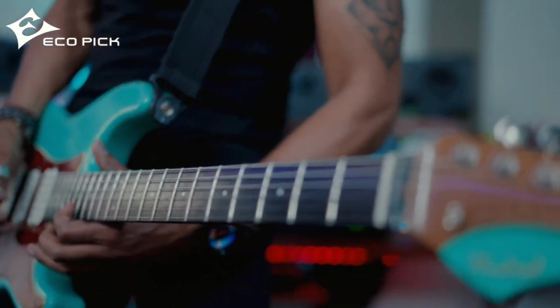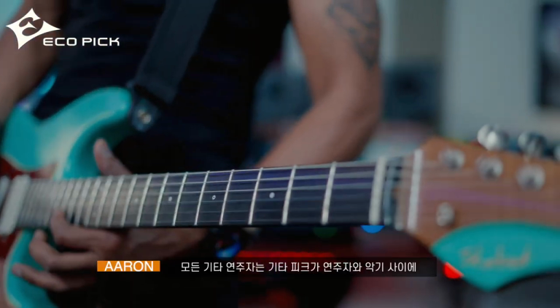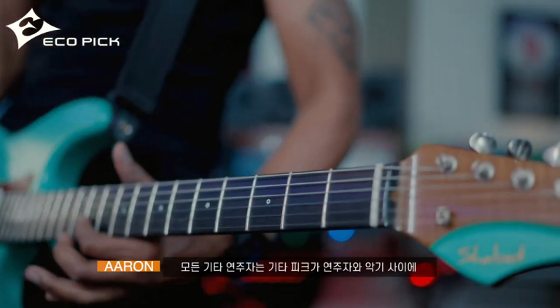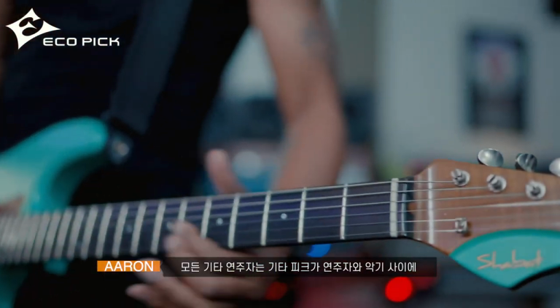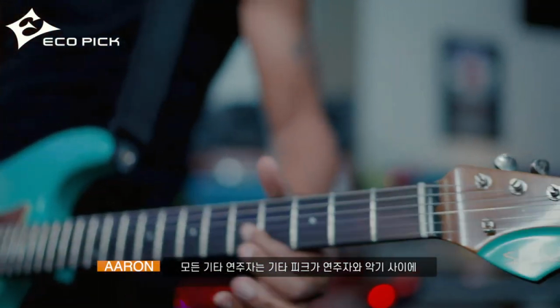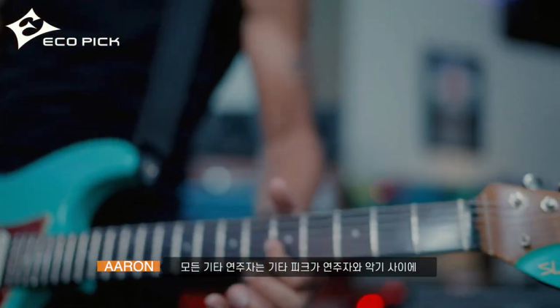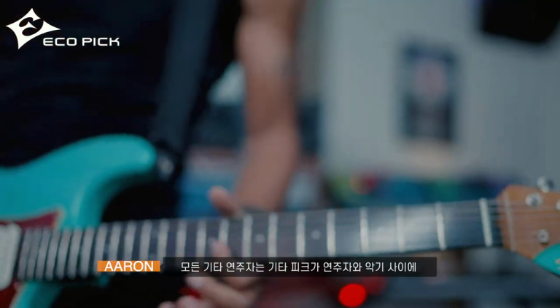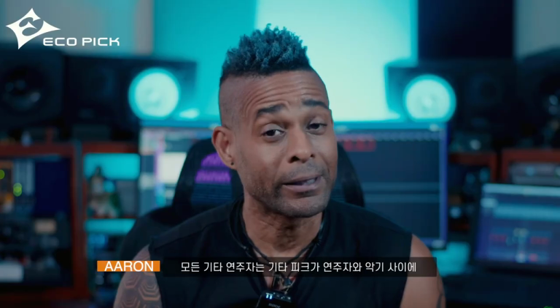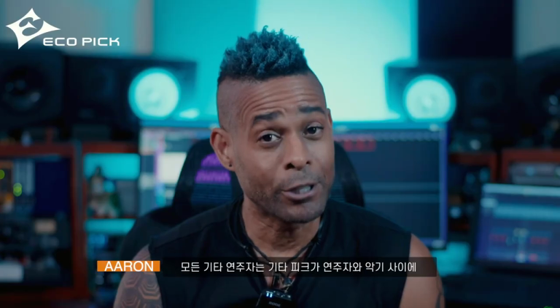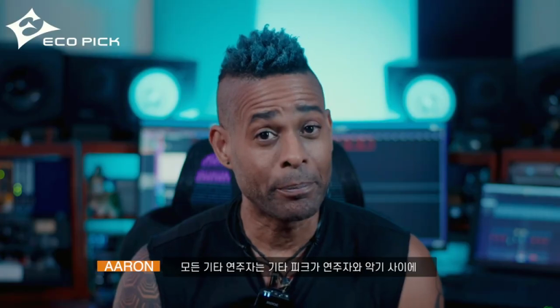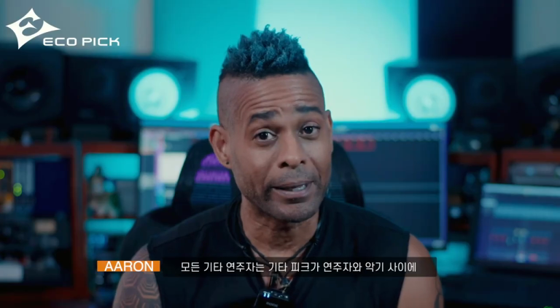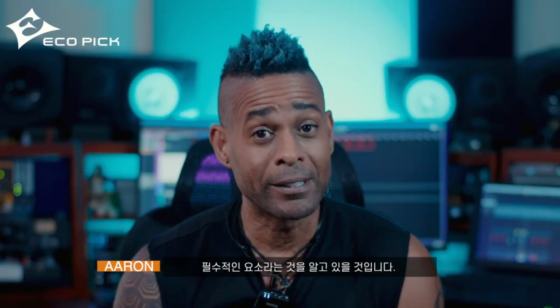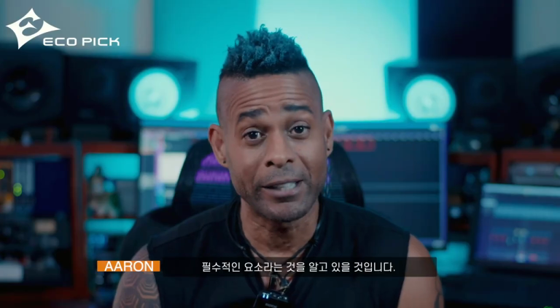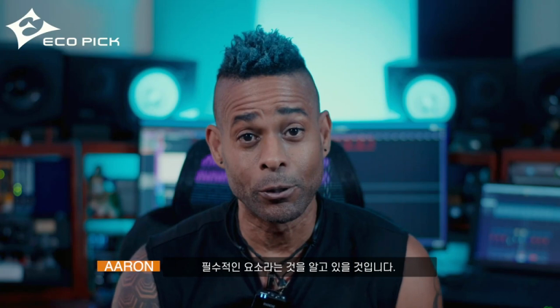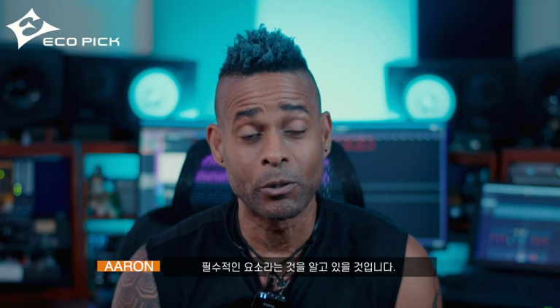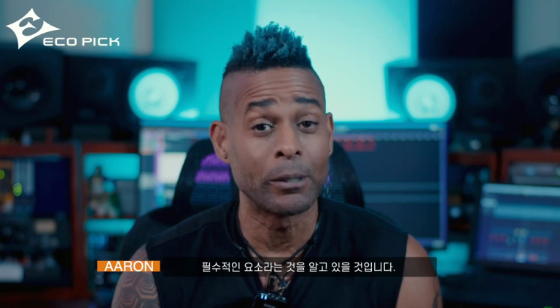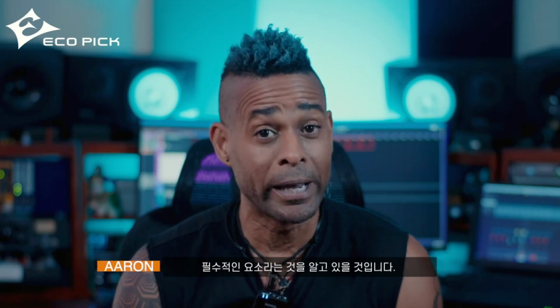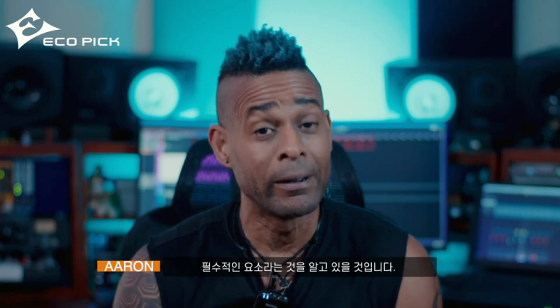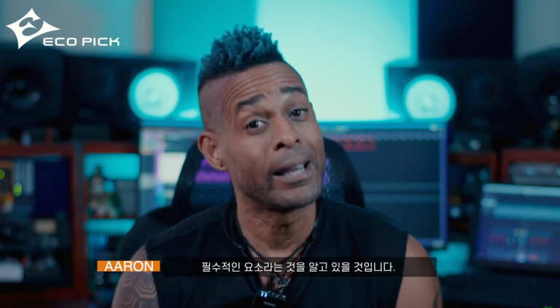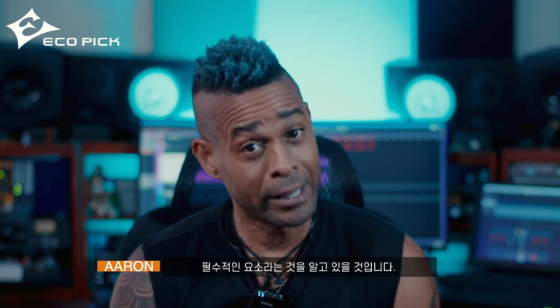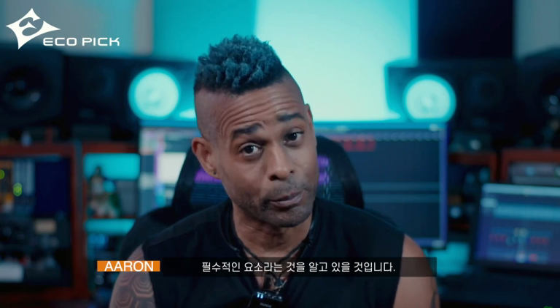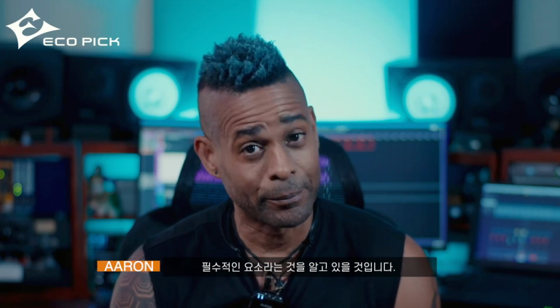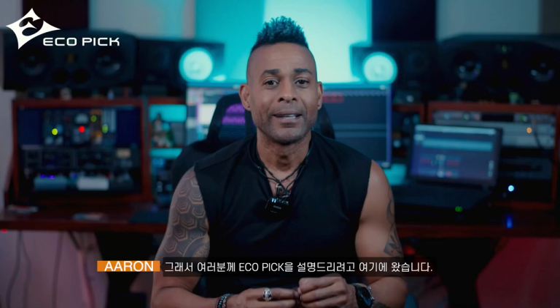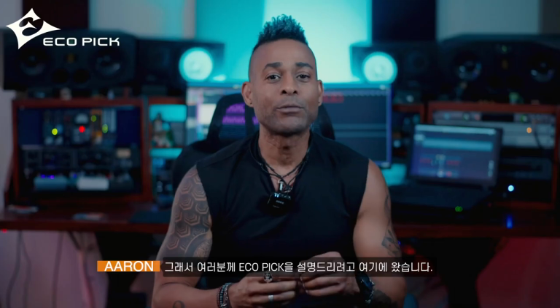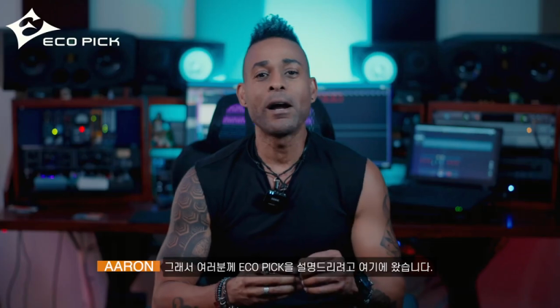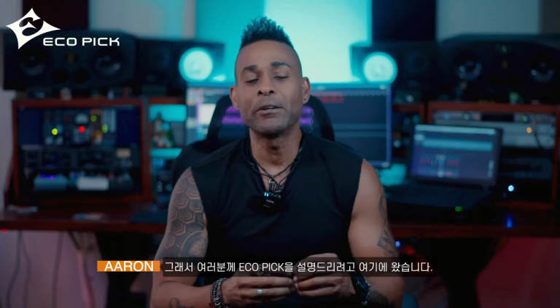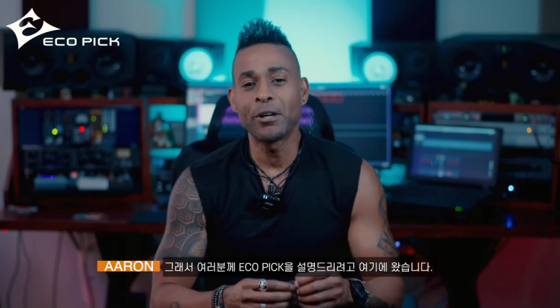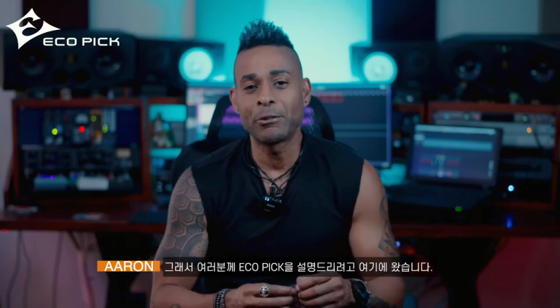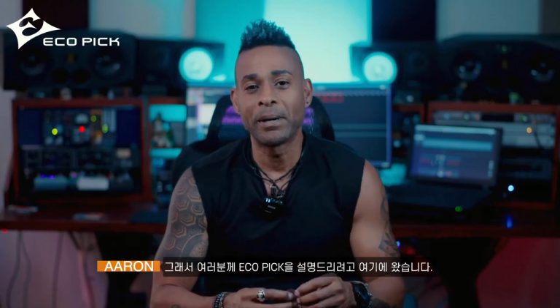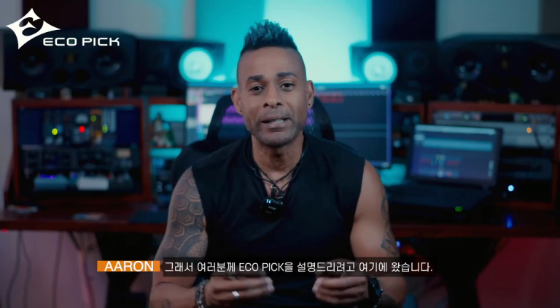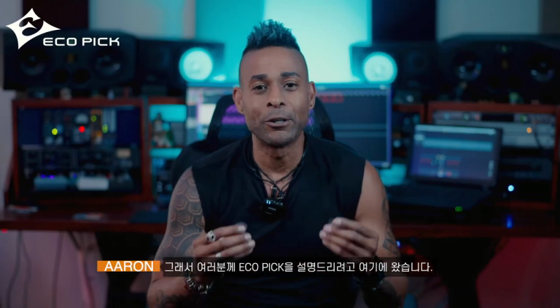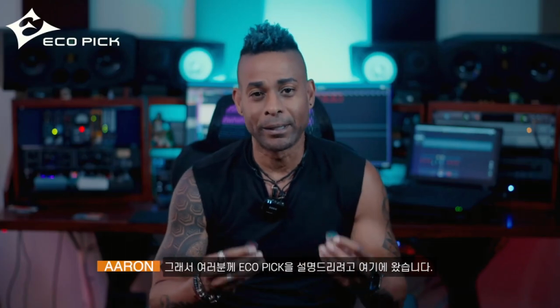Every guitar player knows that the guitar pick is essential between the player and the instrument. That's why I'm here to talk to you about eco picks.